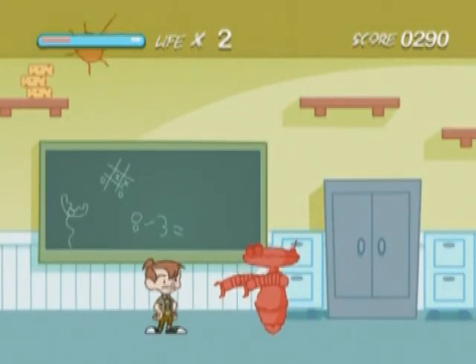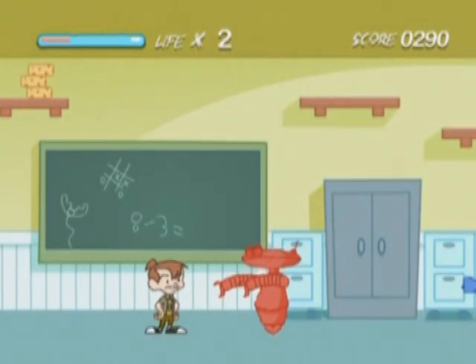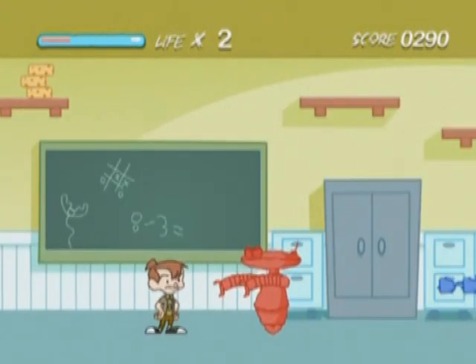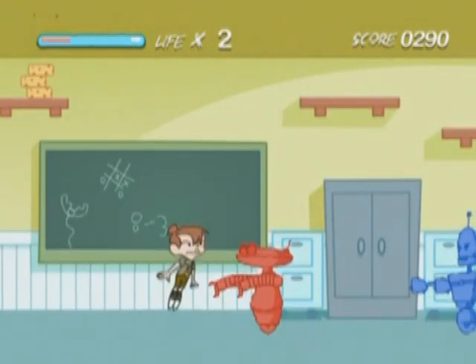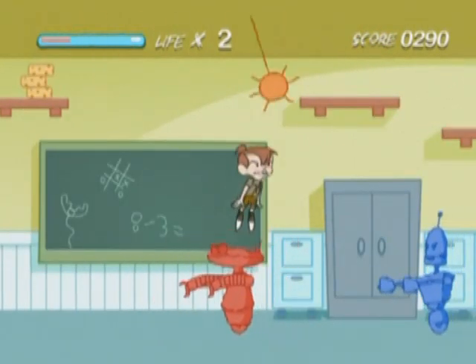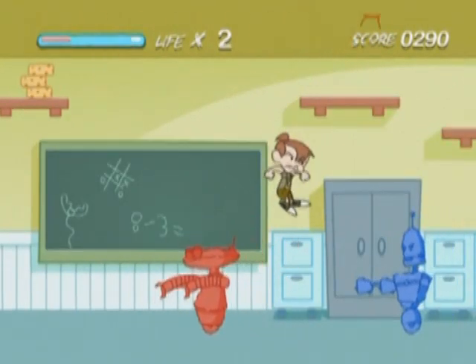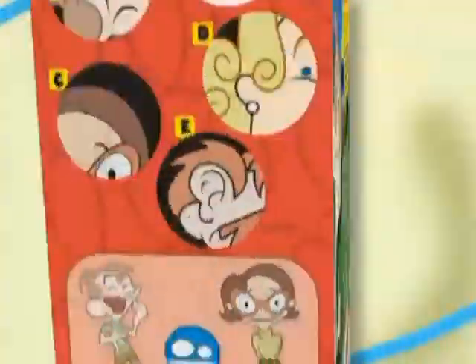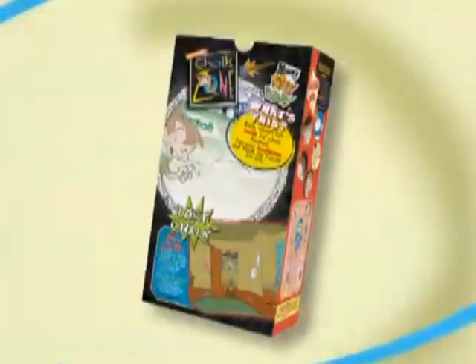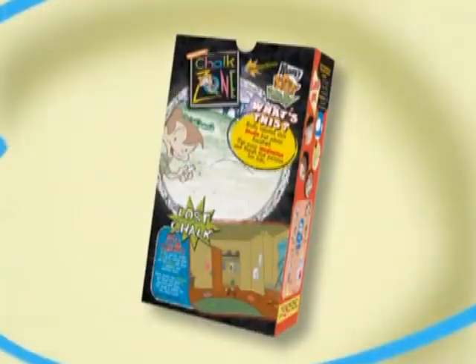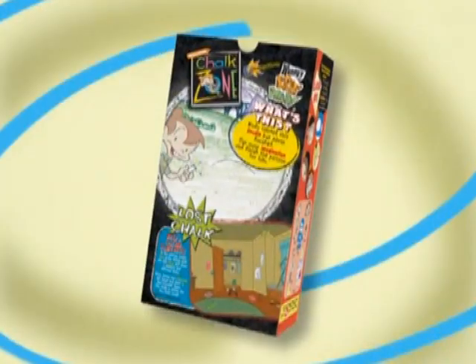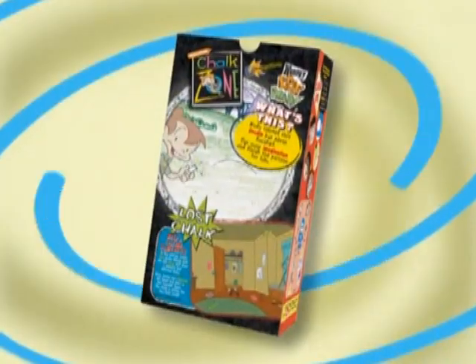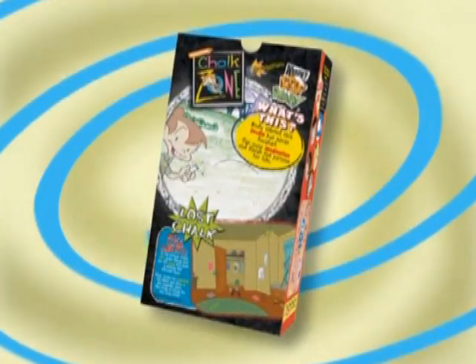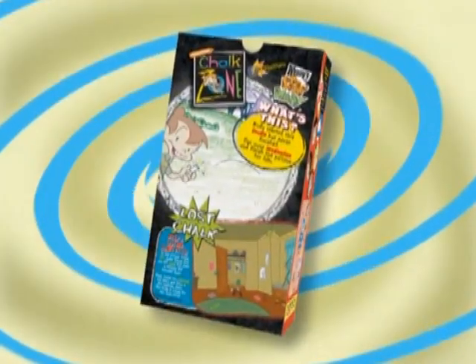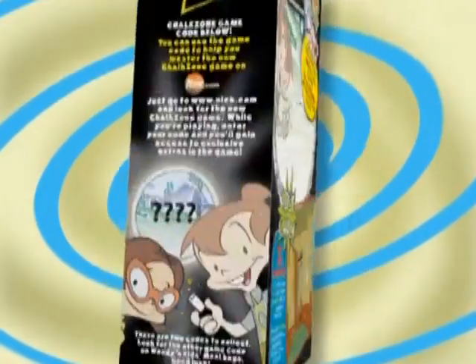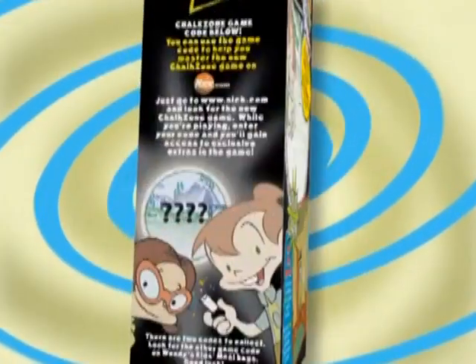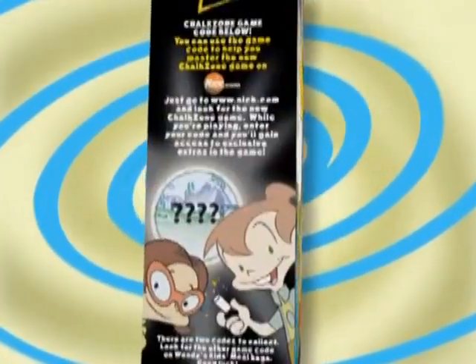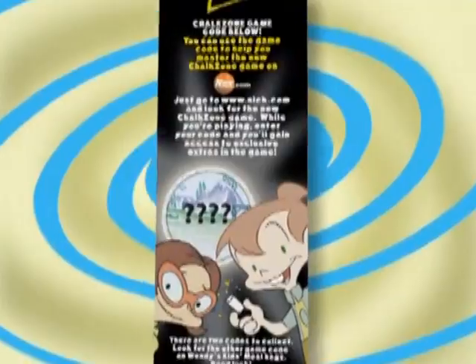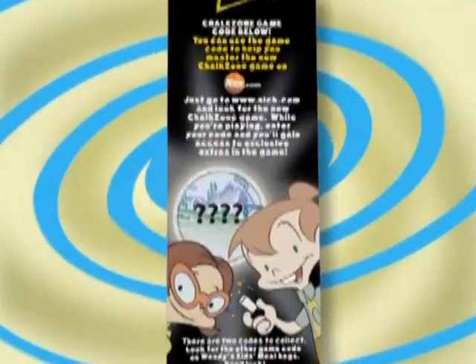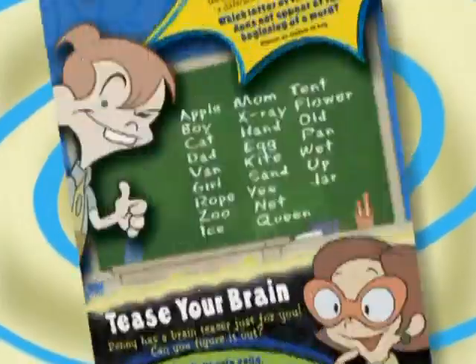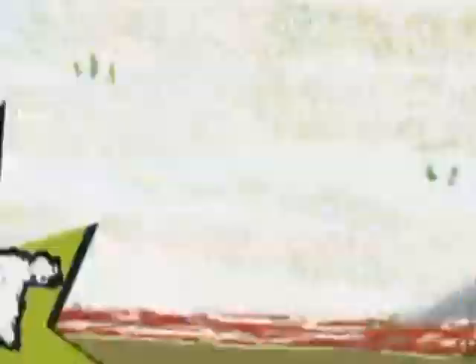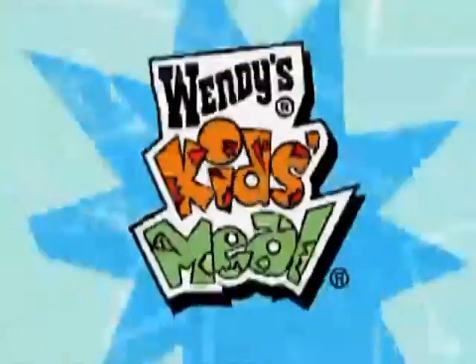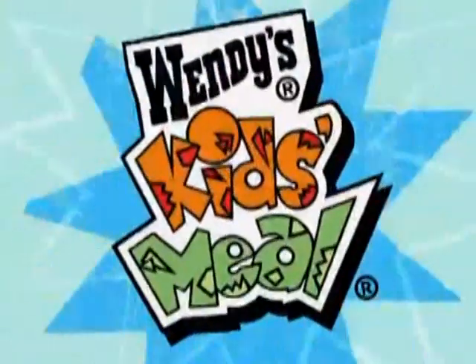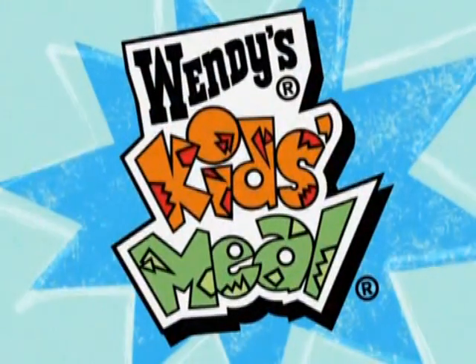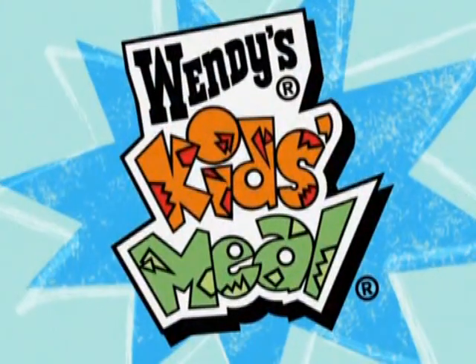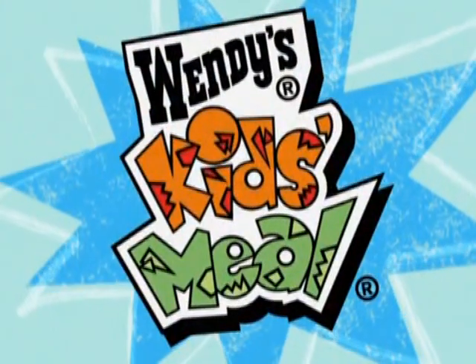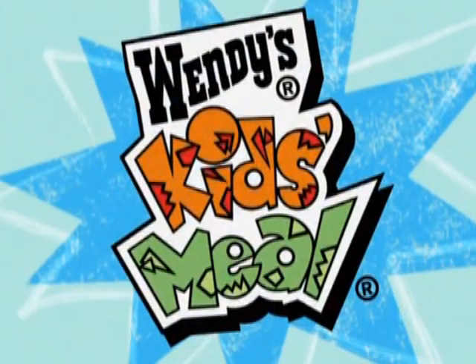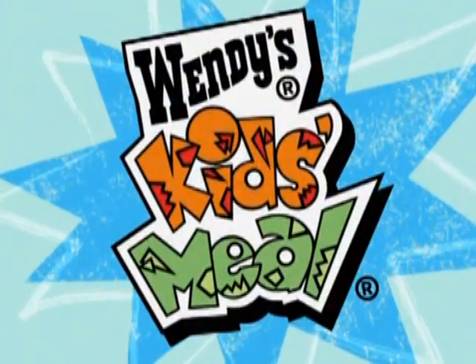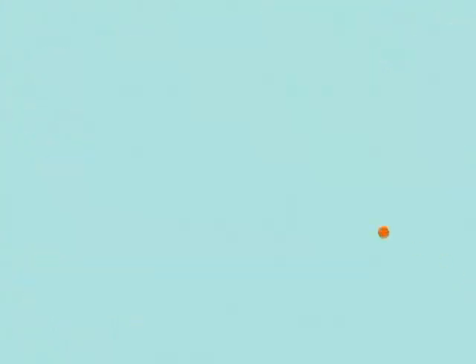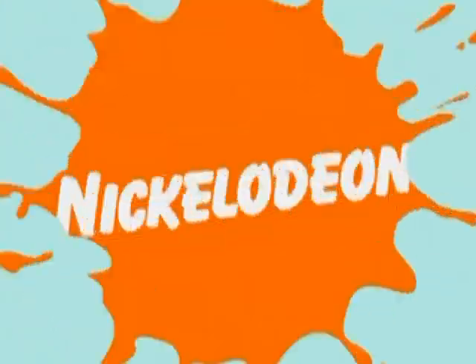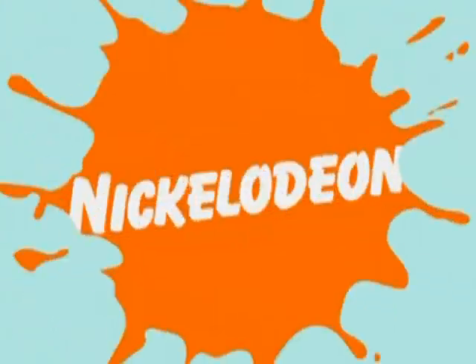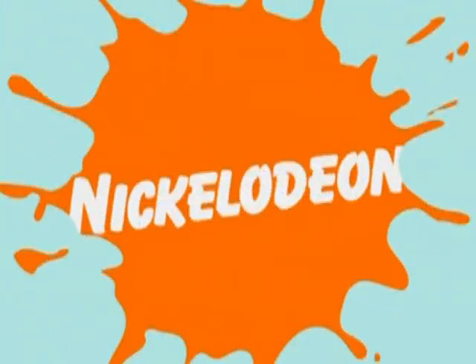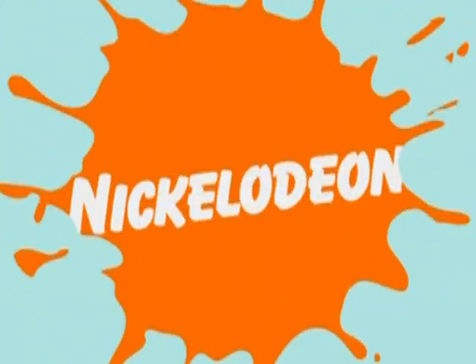The doodle robots are on the loose, so go get the ChalkZone code — brought to you by Wendy's and Nickelodeon.